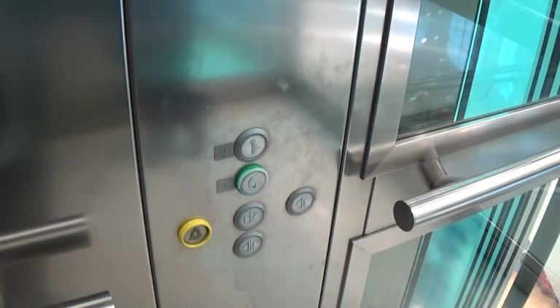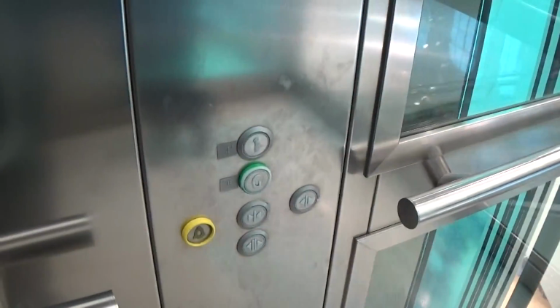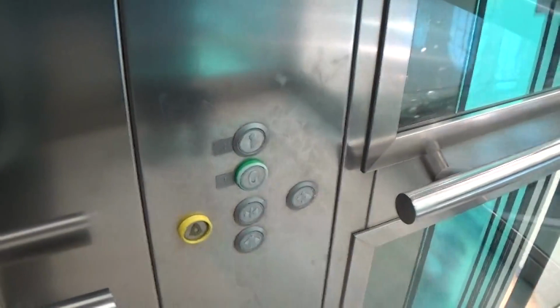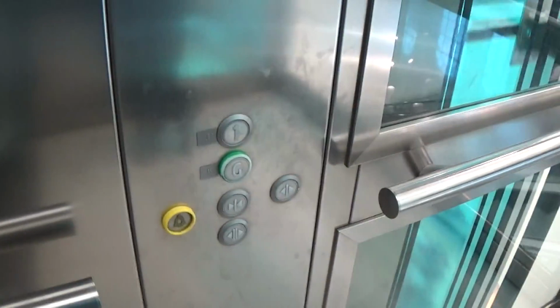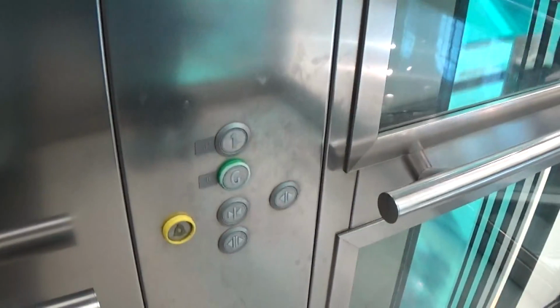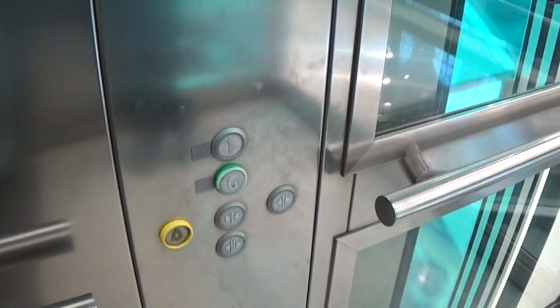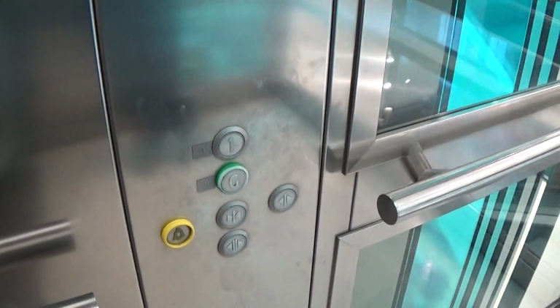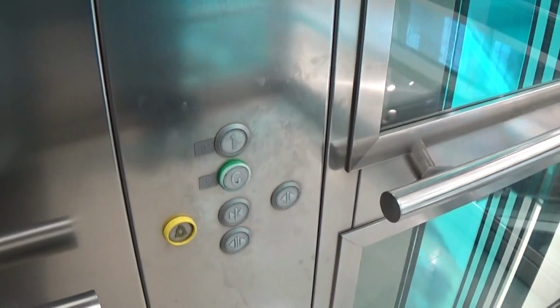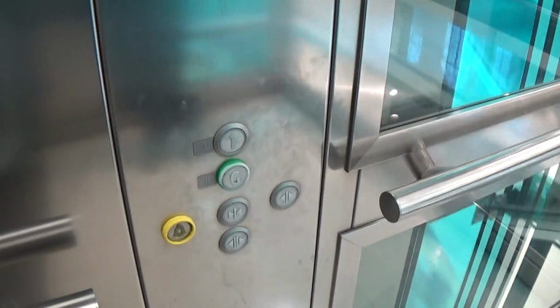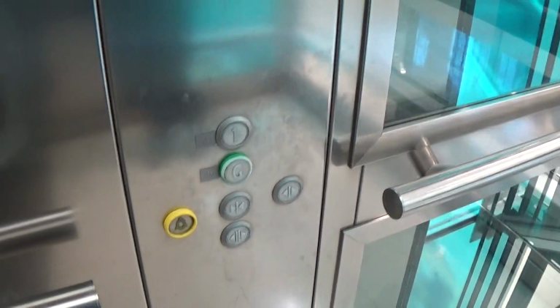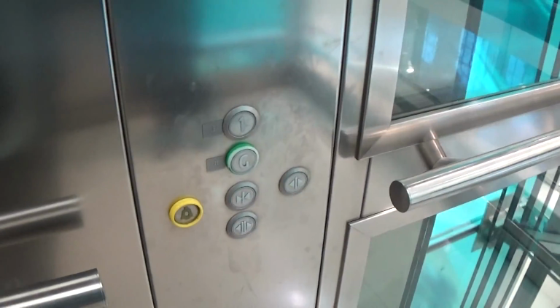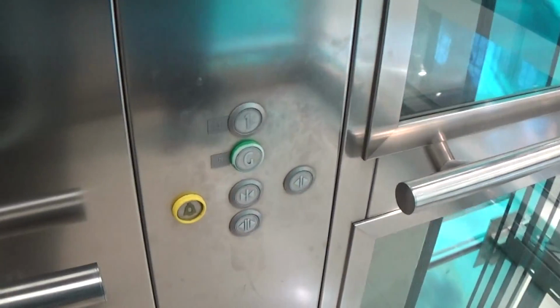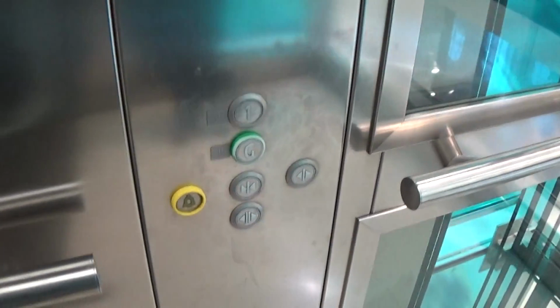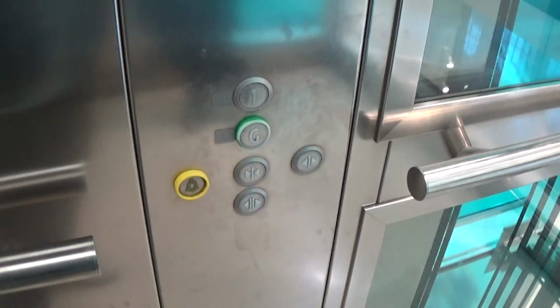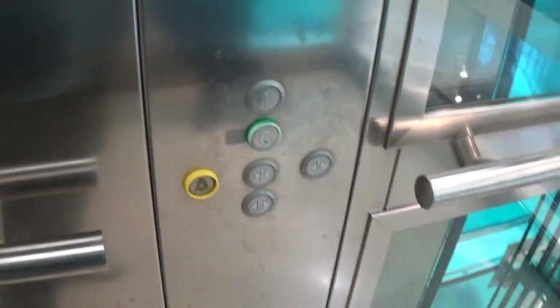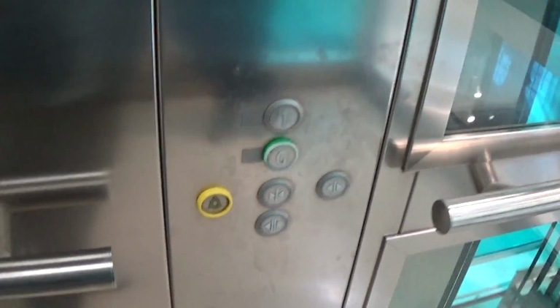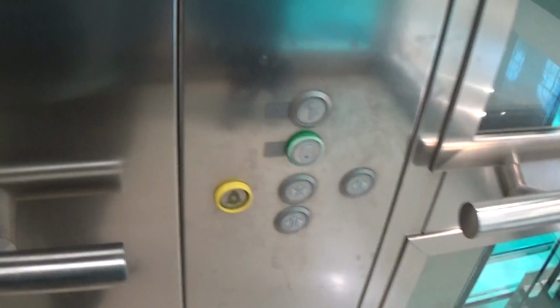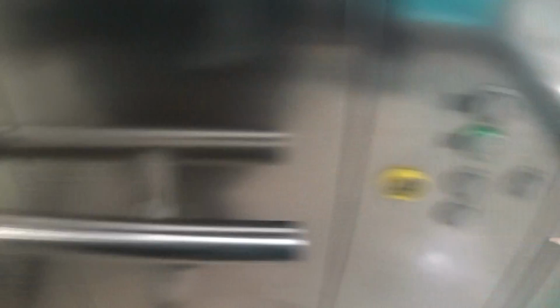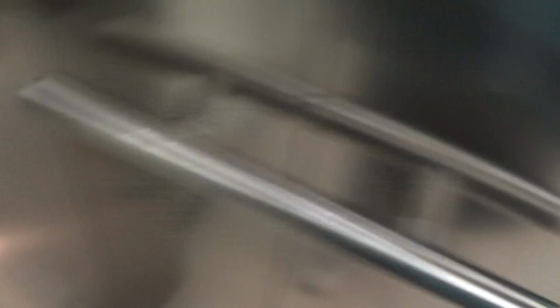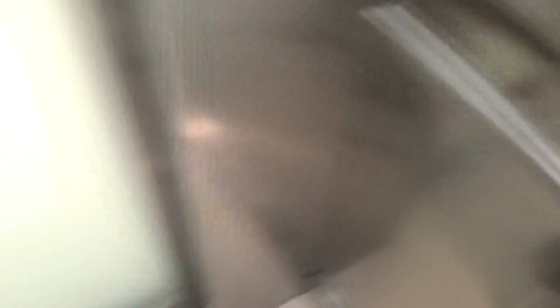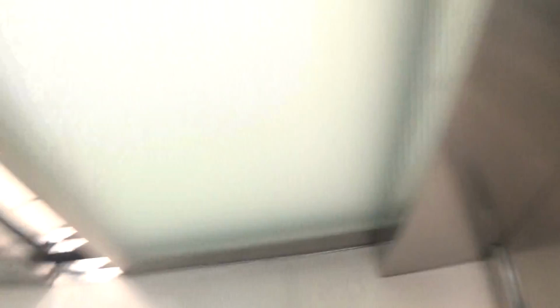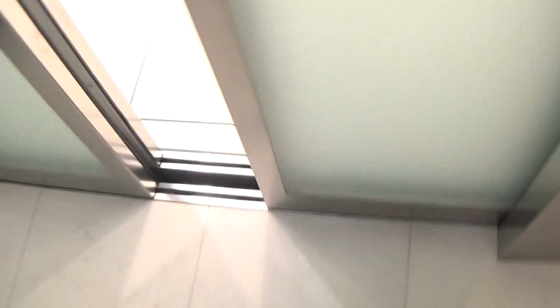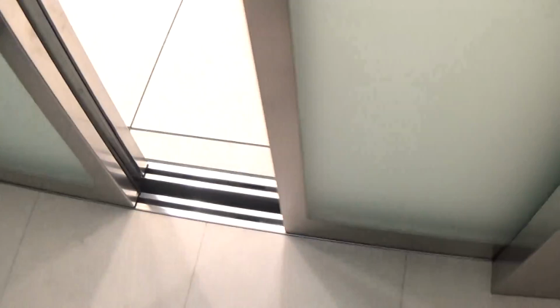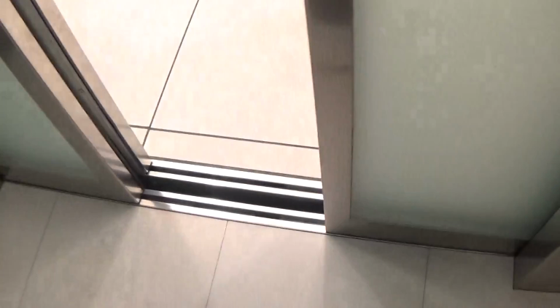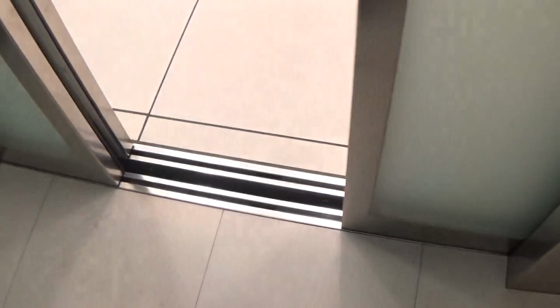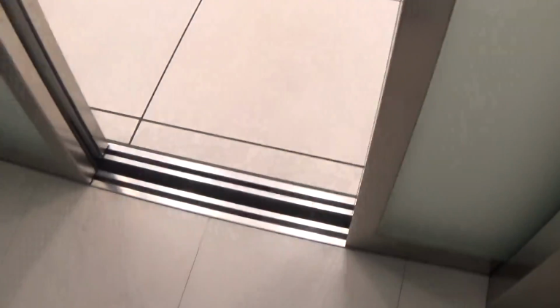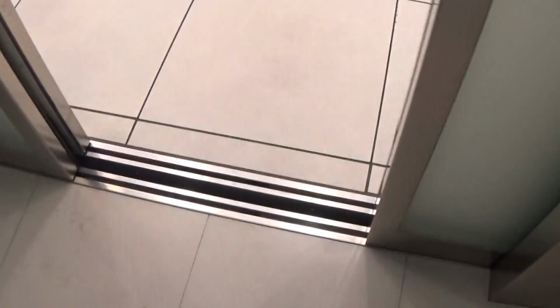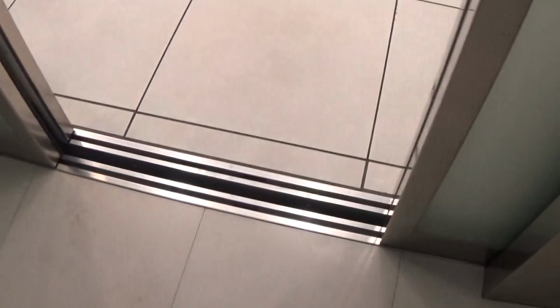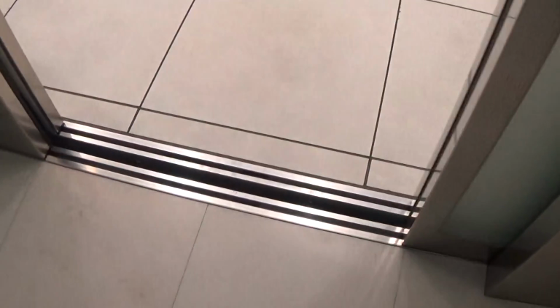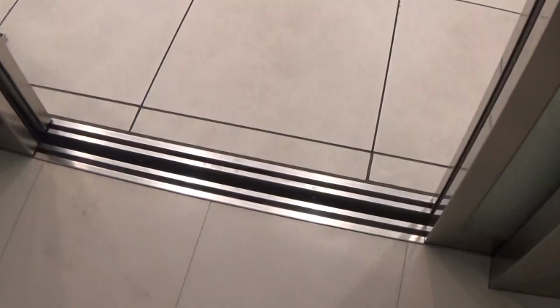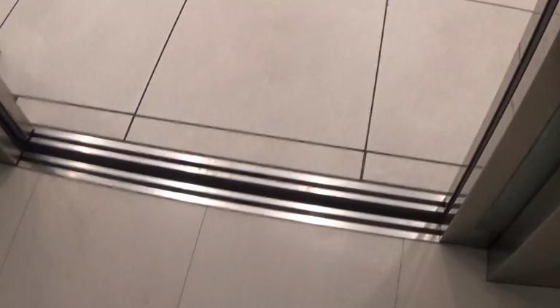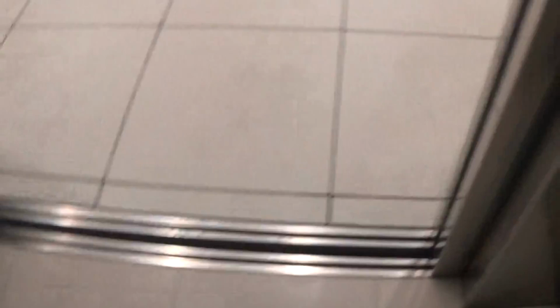Here we are at one. Classic Kone leveling.